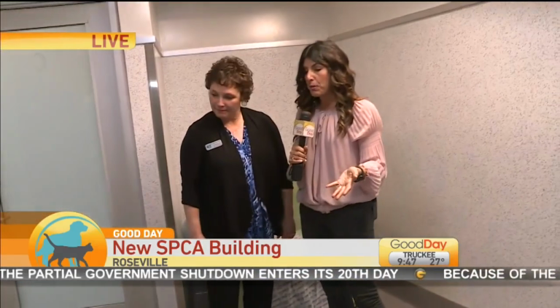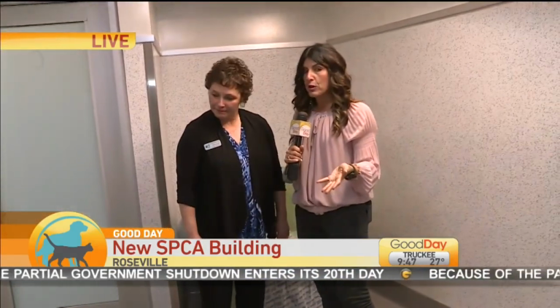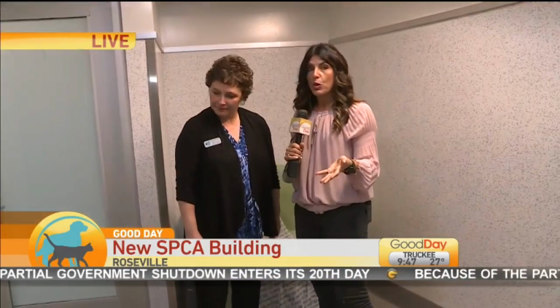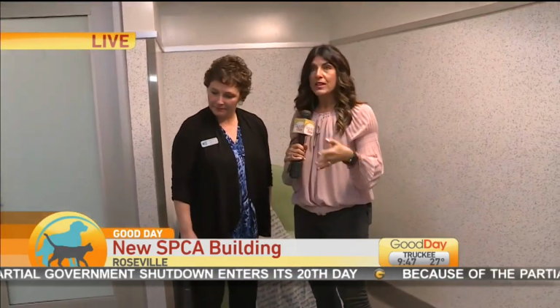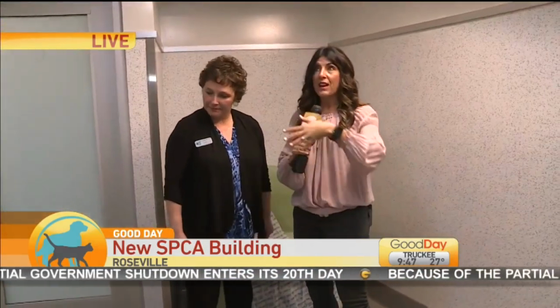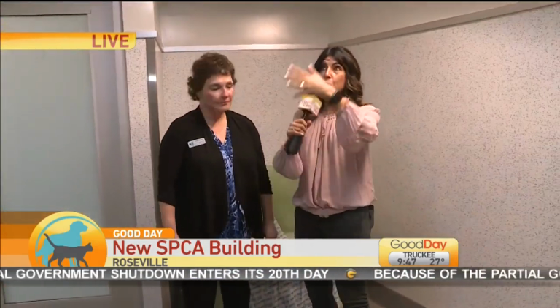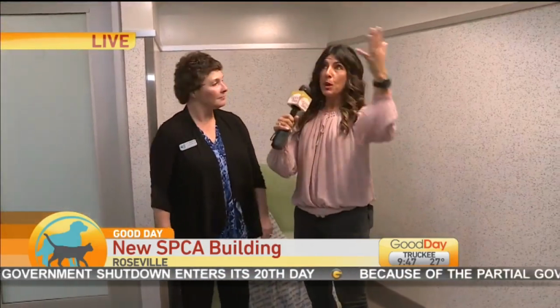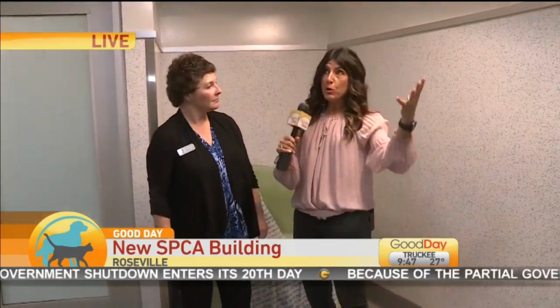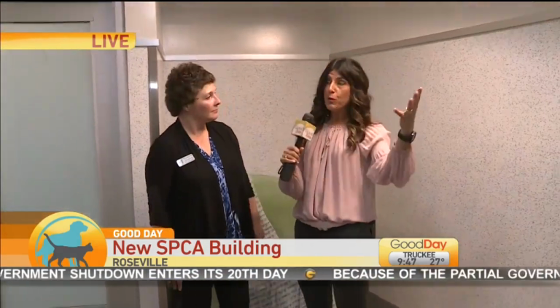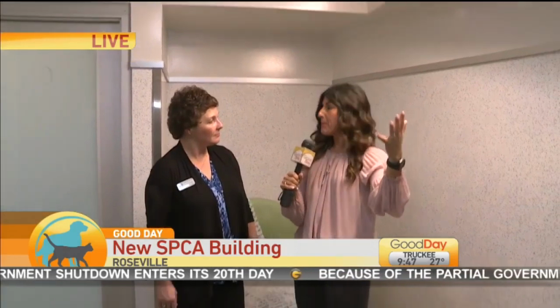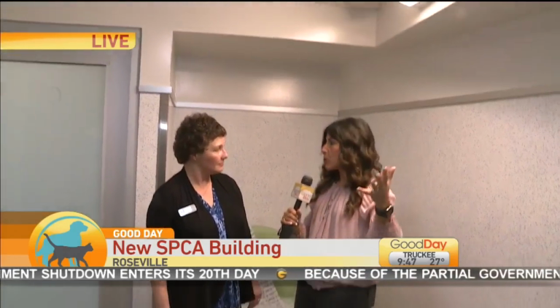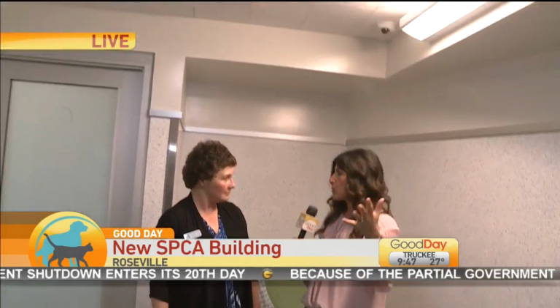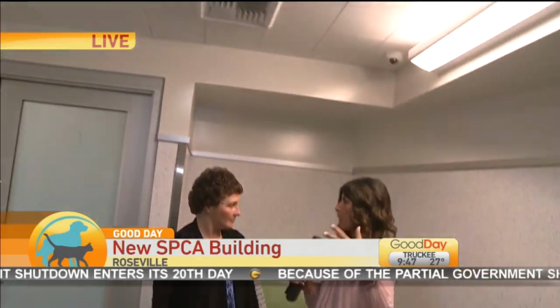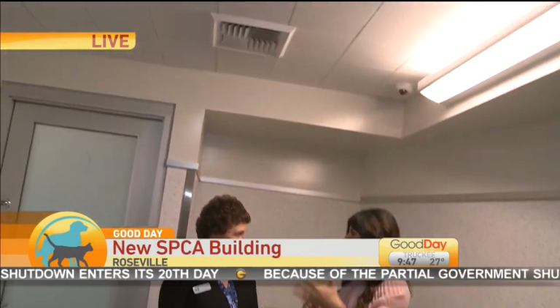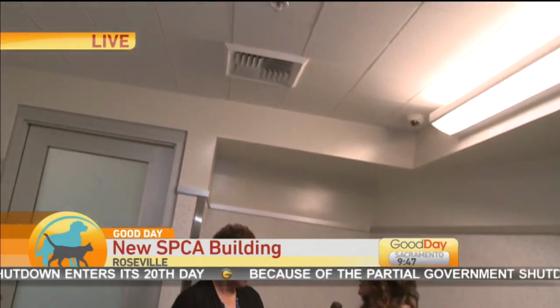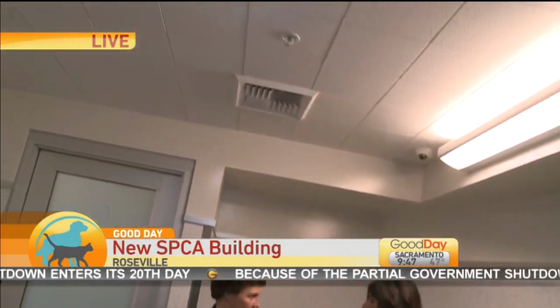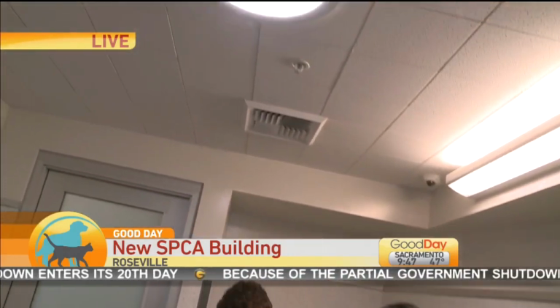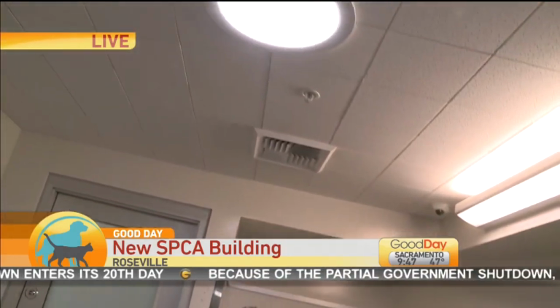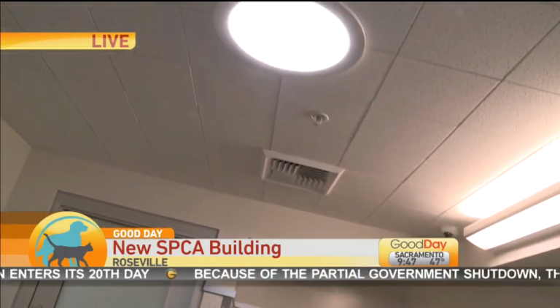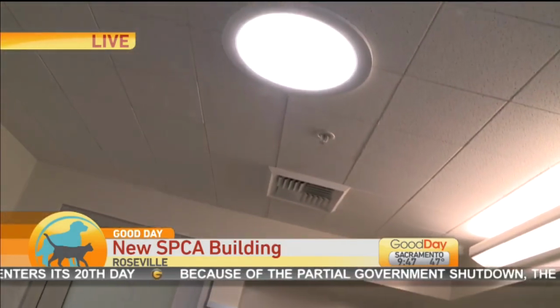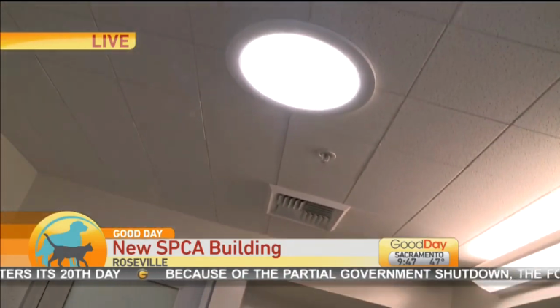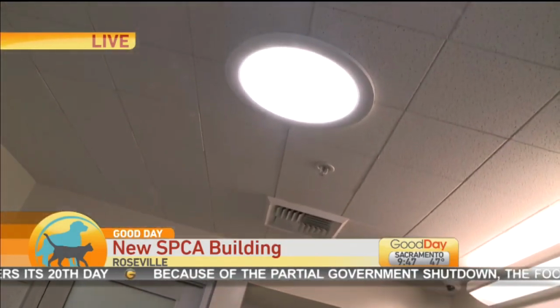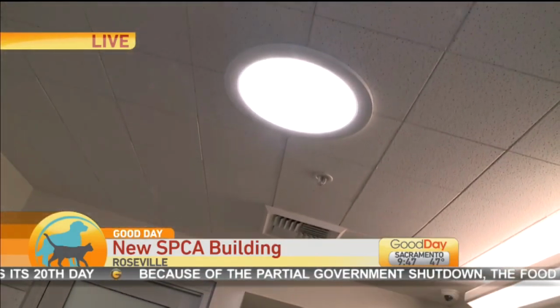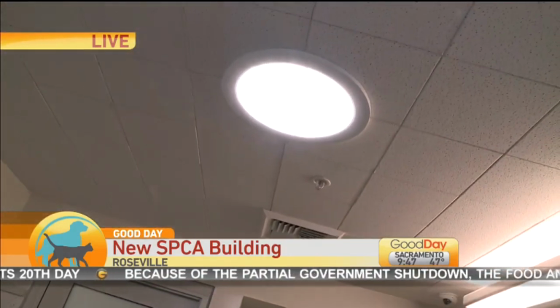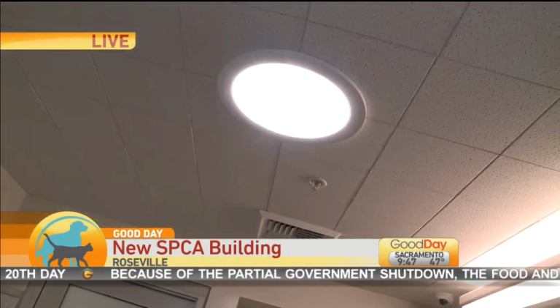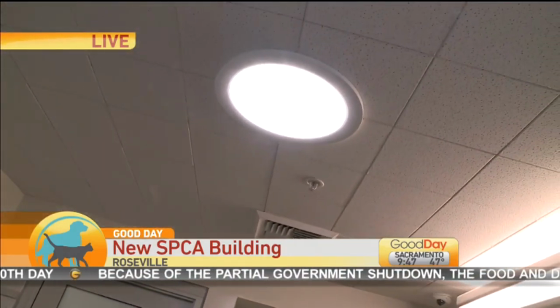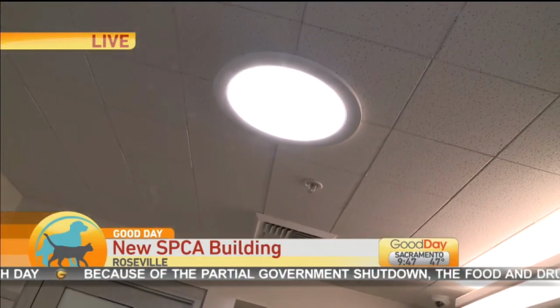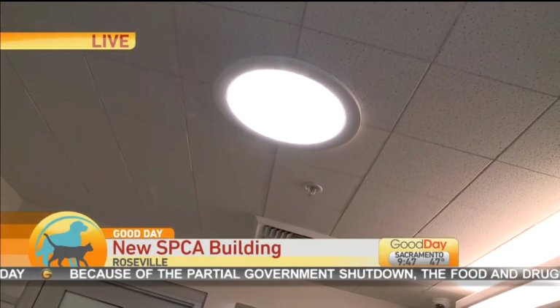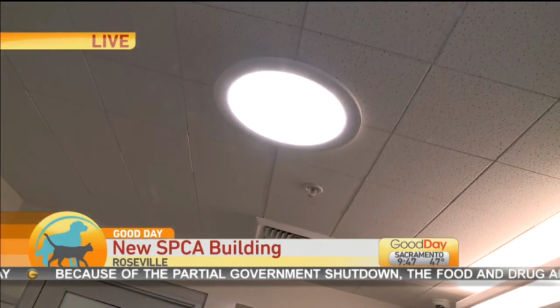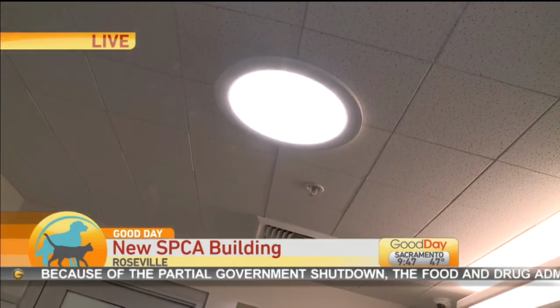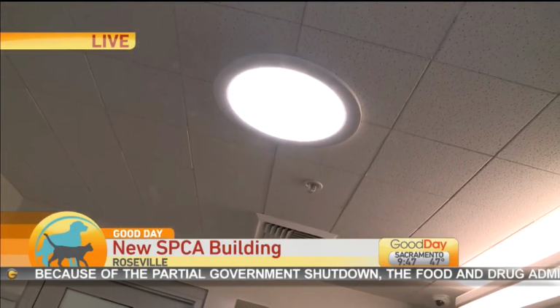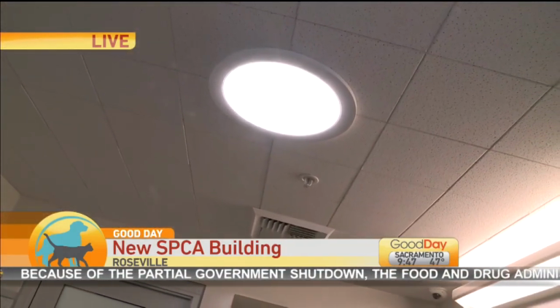They've opened their doors and they have these beautiful, amazing rooms for all of the animals. Laylana is going to tell us a little bit about what they've done here.